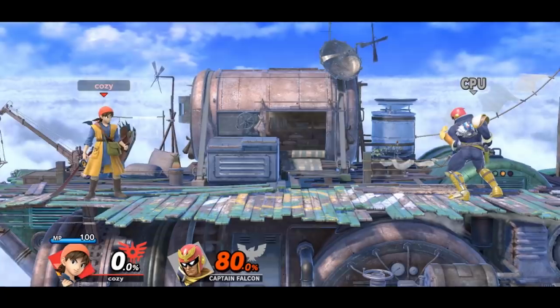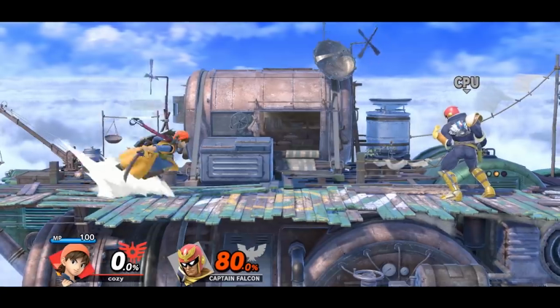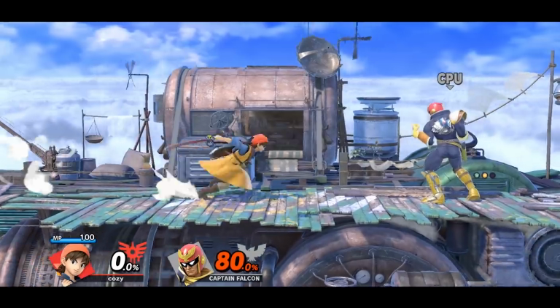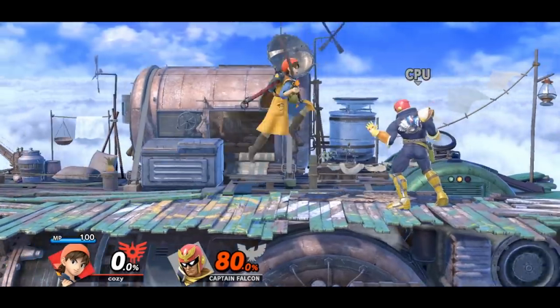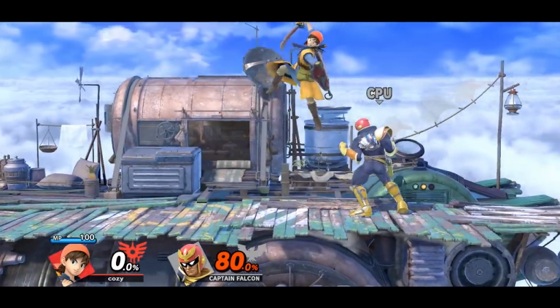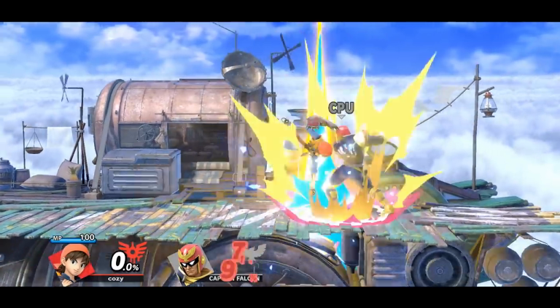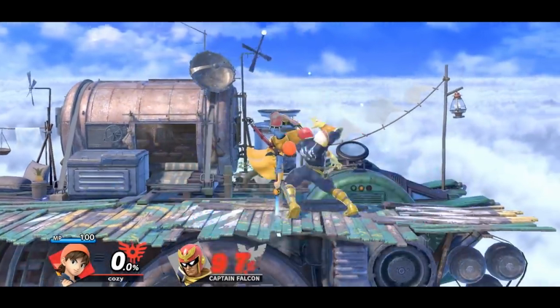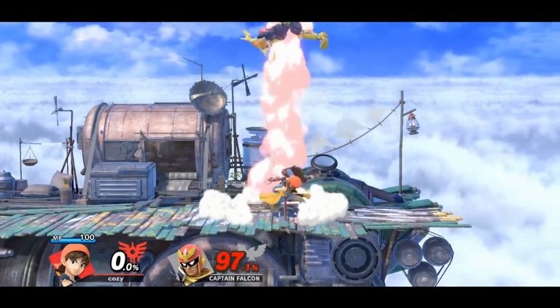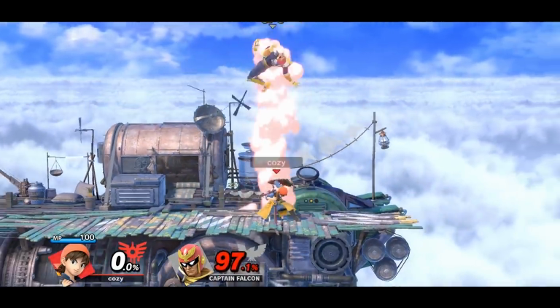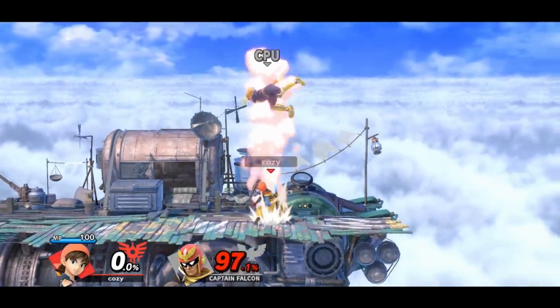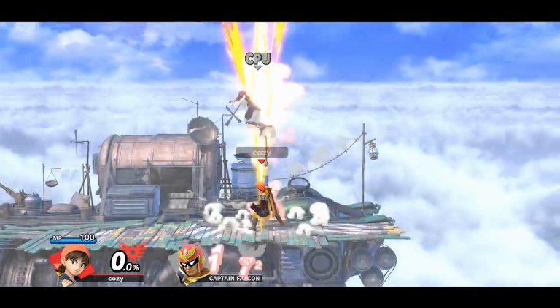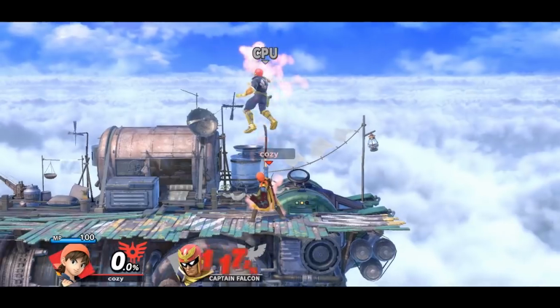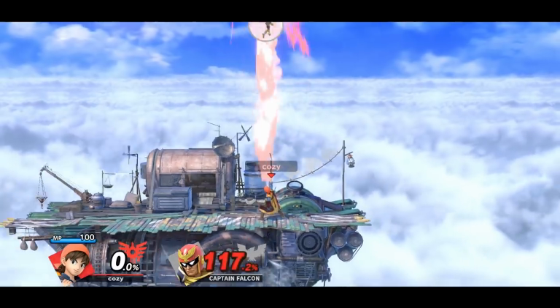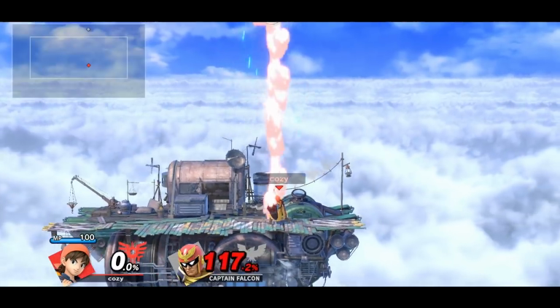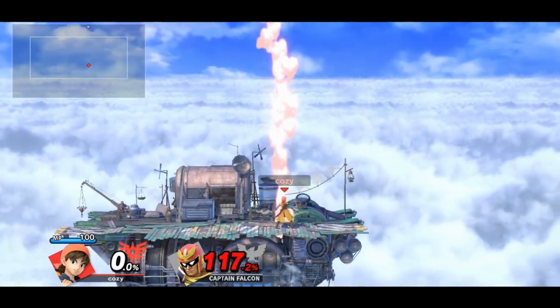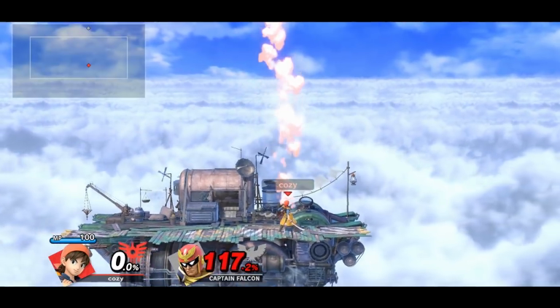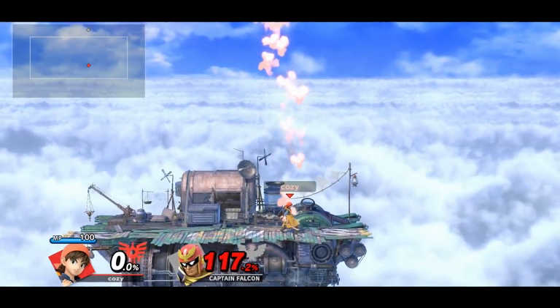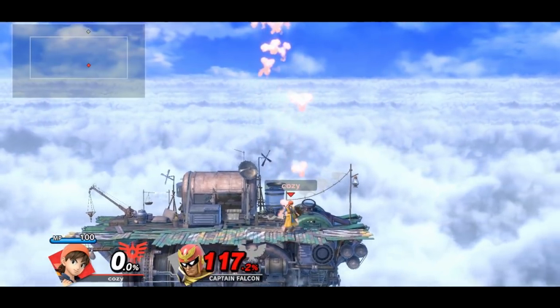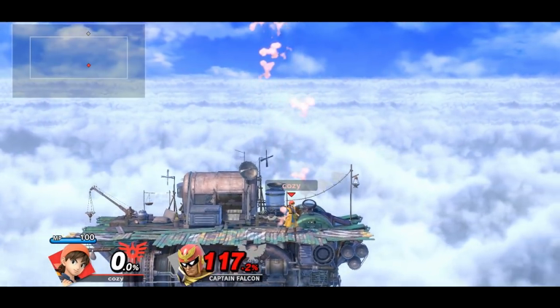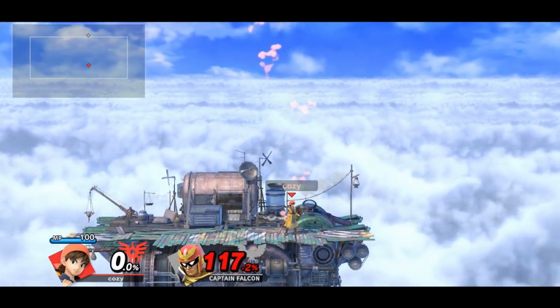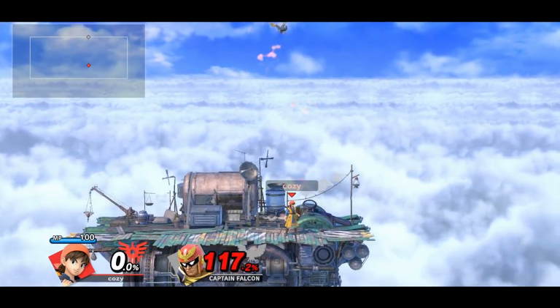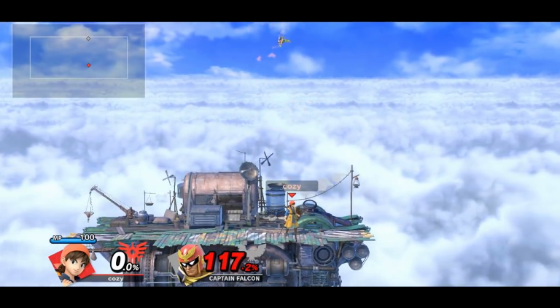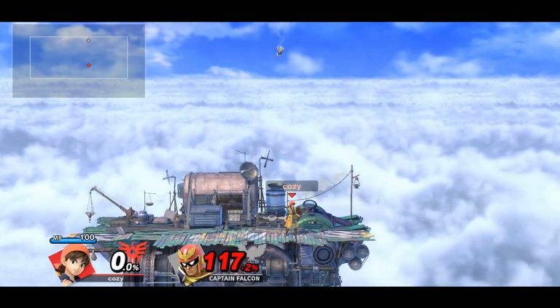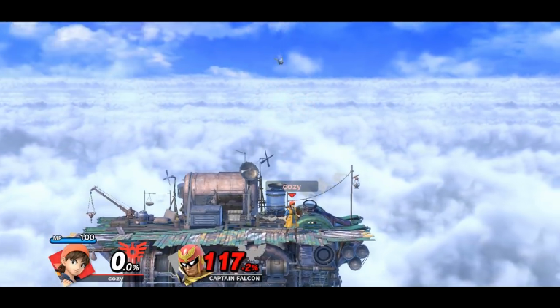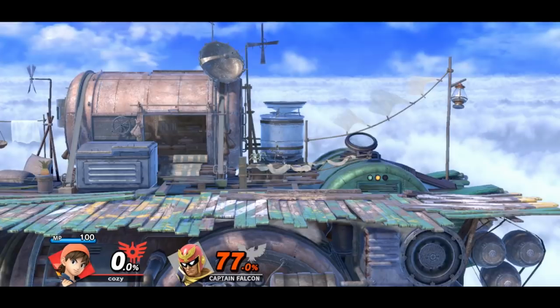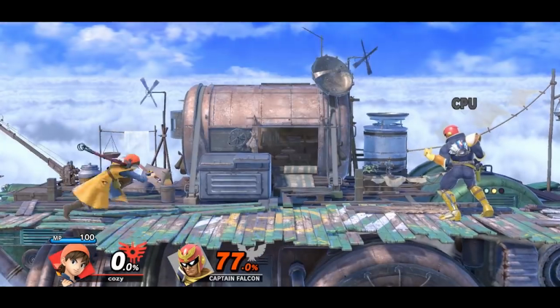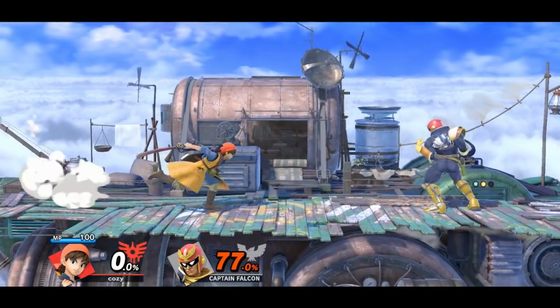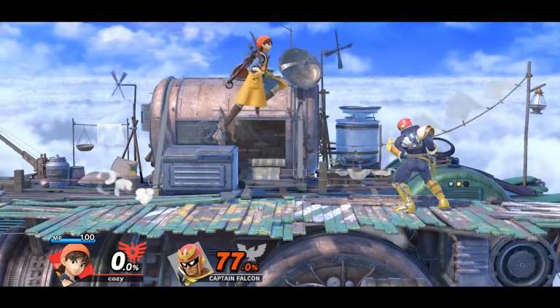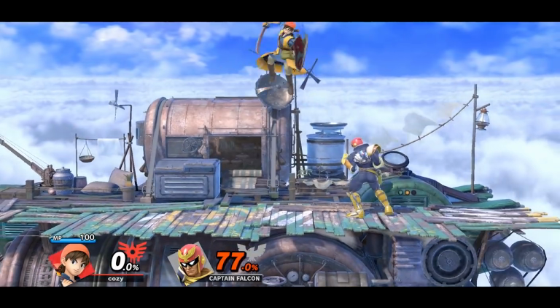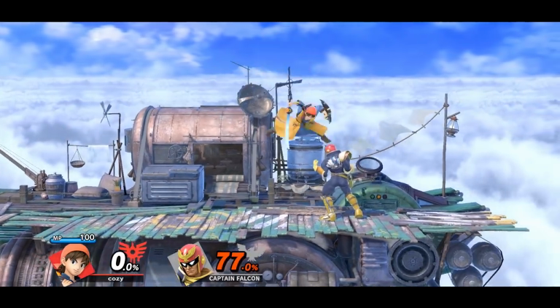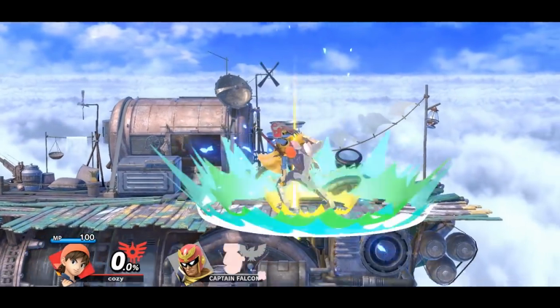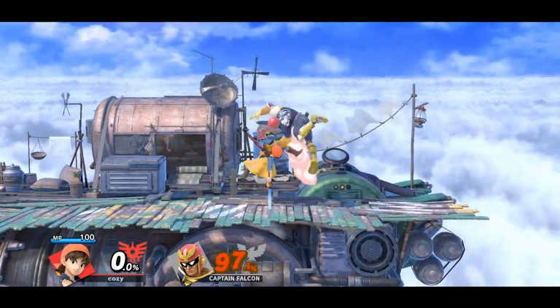Like many other fighters, Hero can come down with a falling down air and follow it up with an up smash. This works even better if it crits.